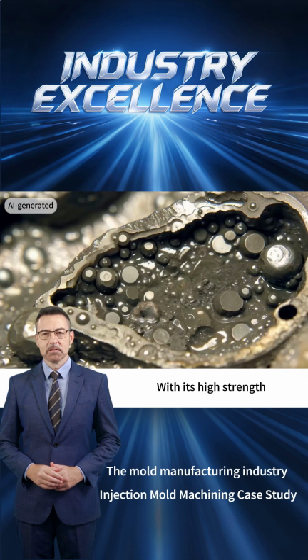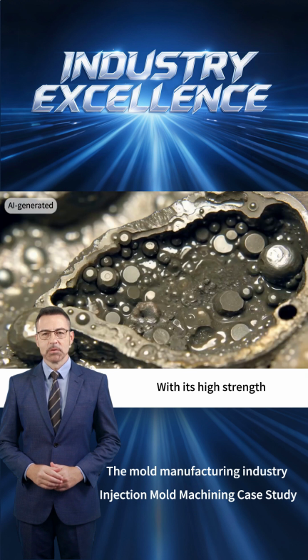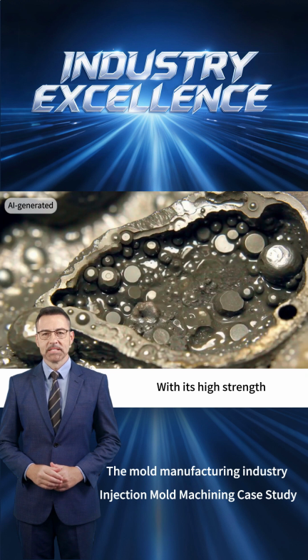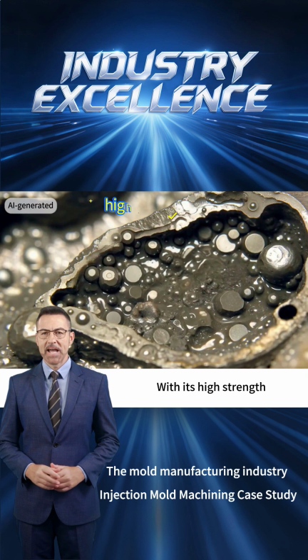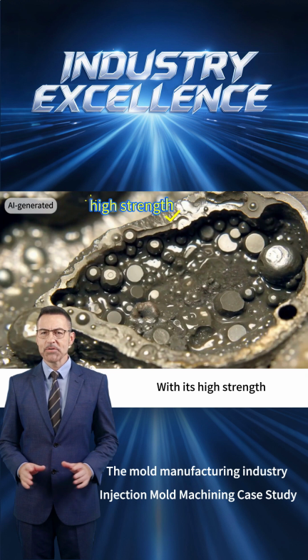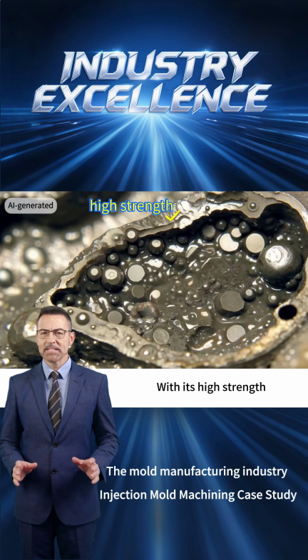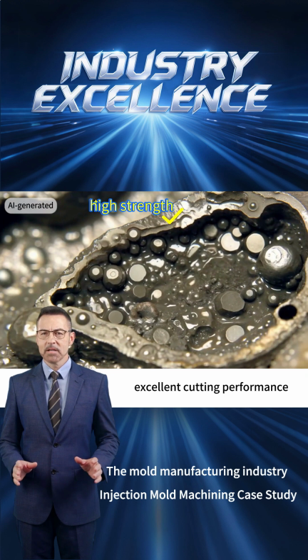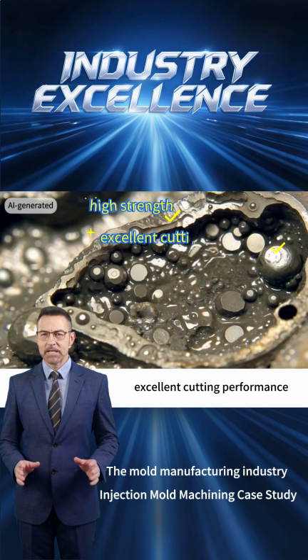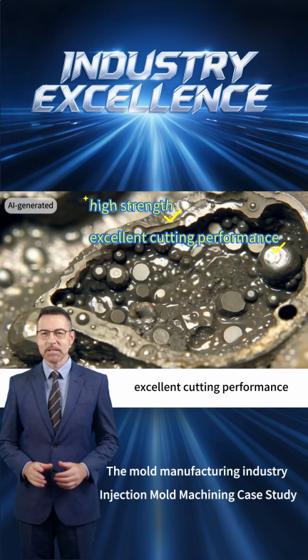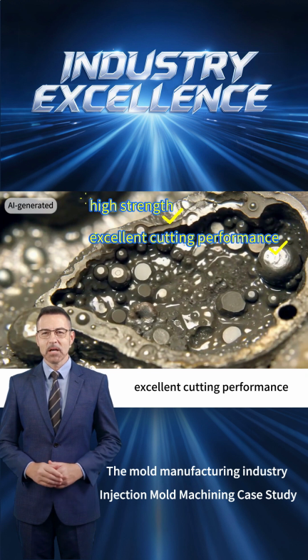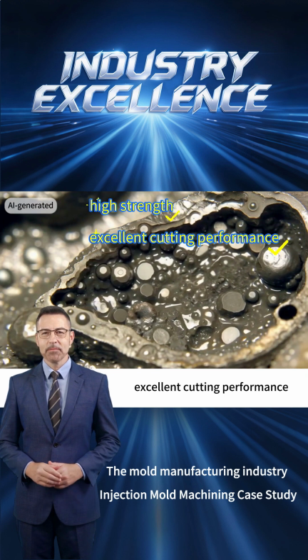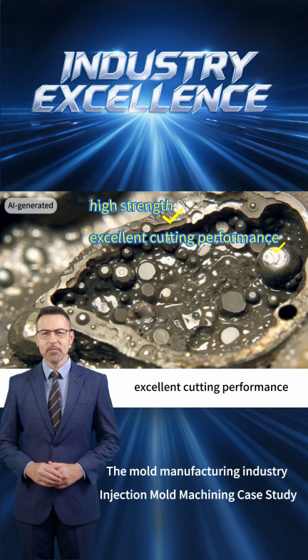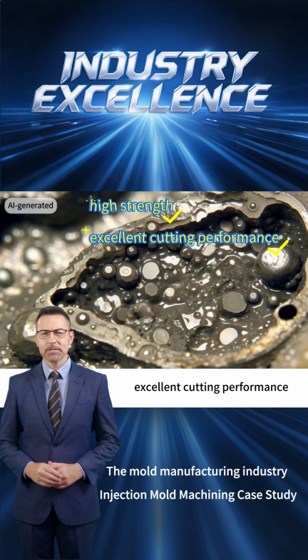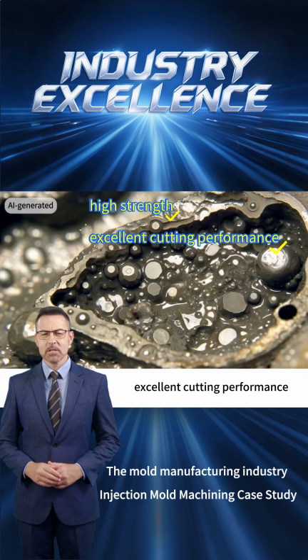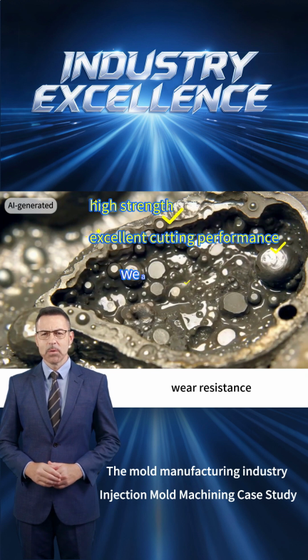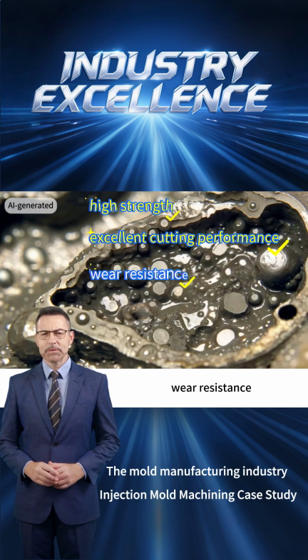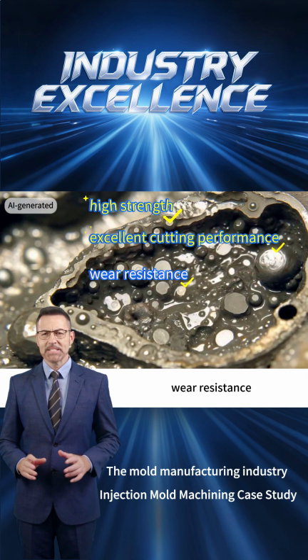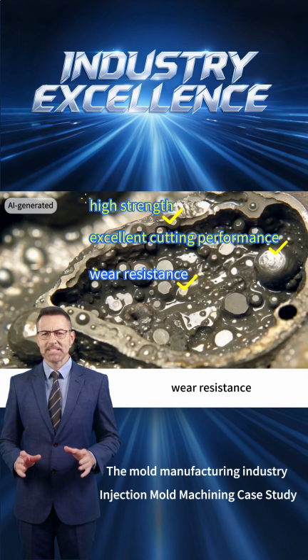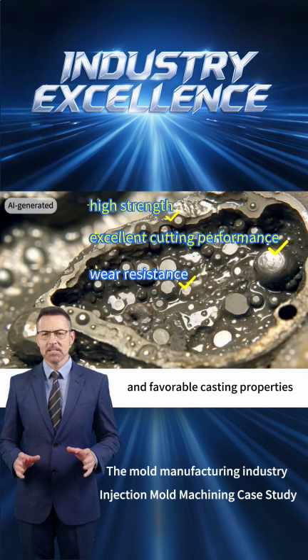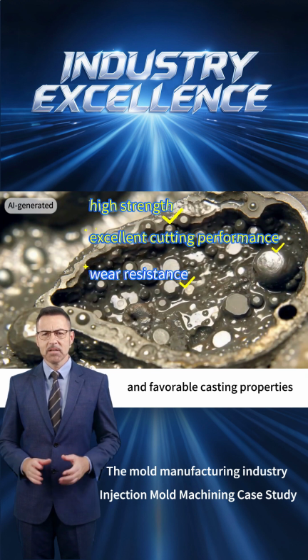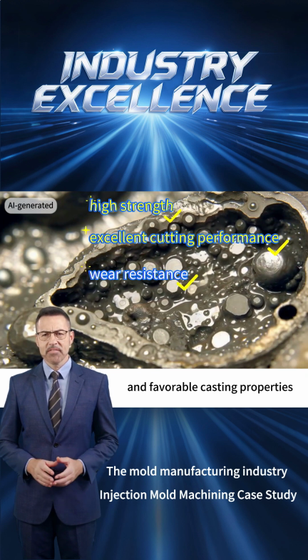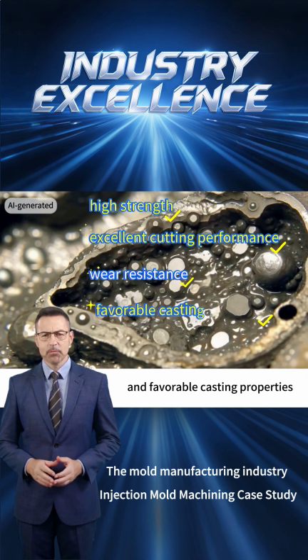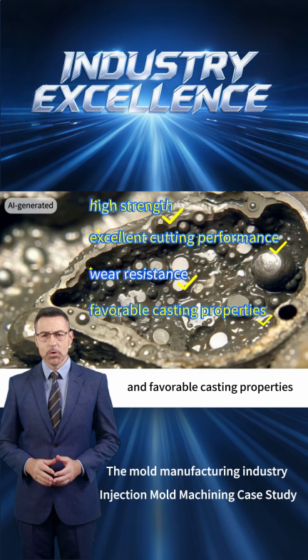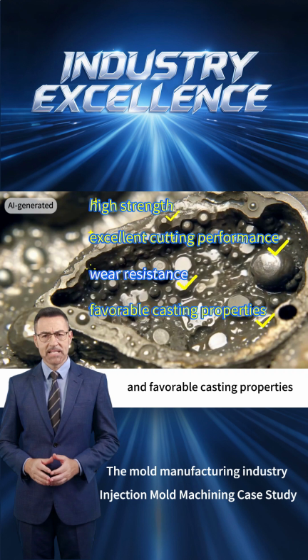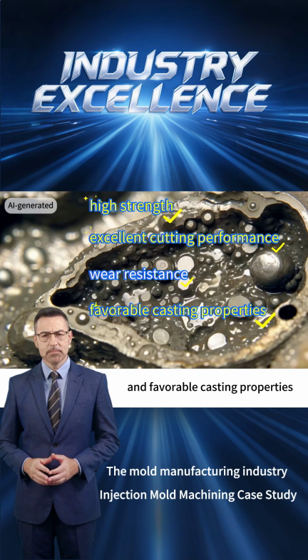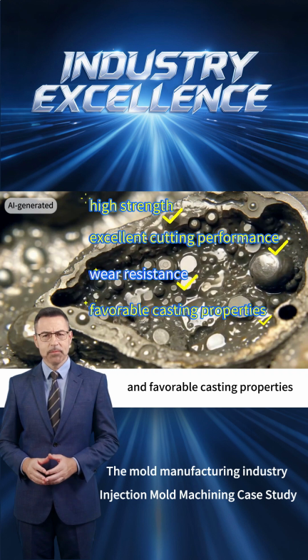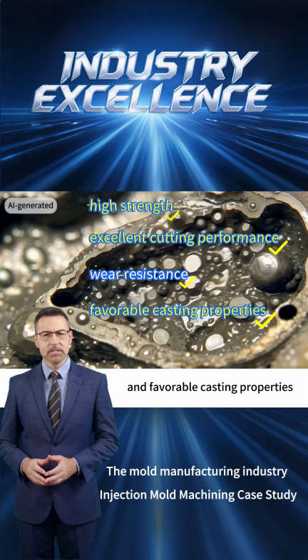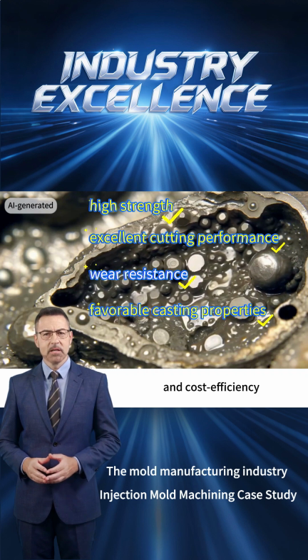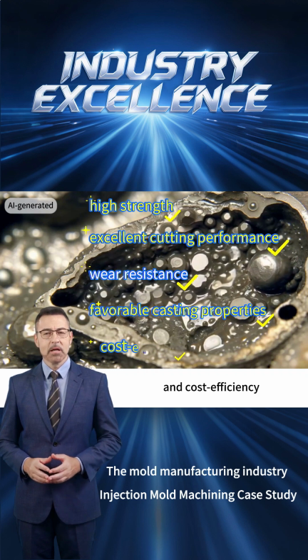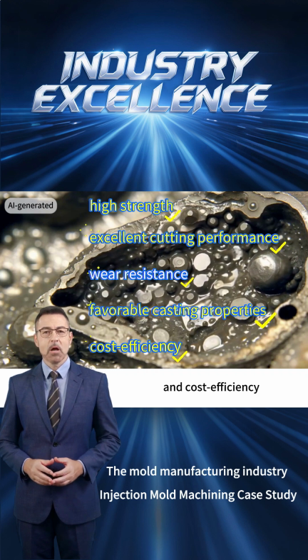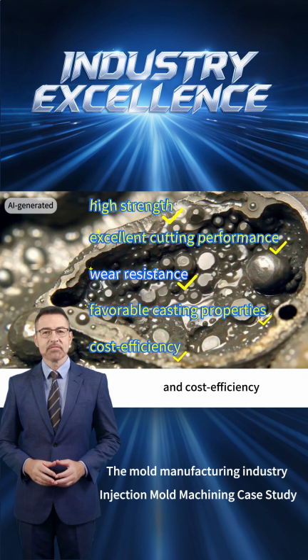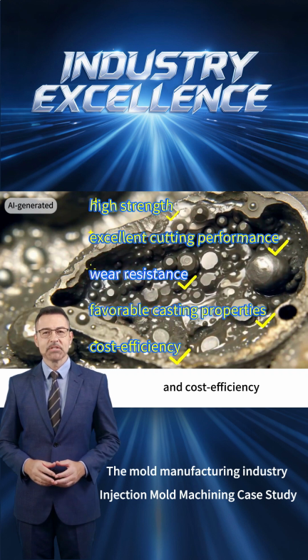With its high strength, excellent cutting performance, wear resistance, favorable casting properties, and cost efficiency,